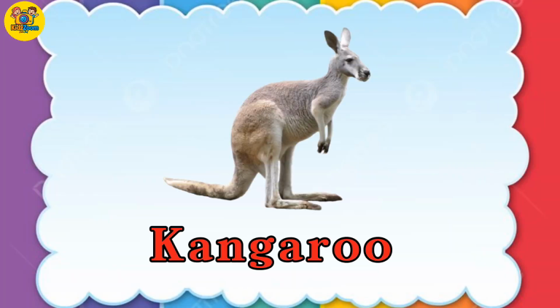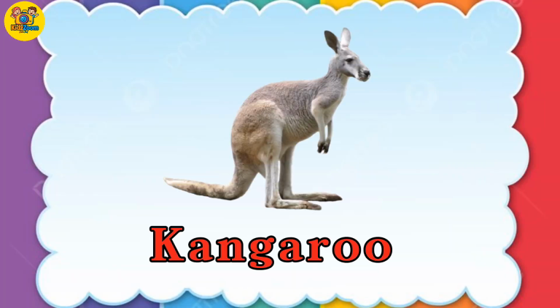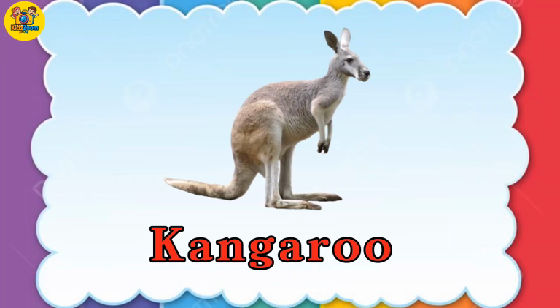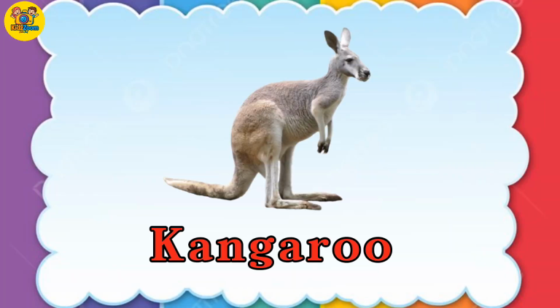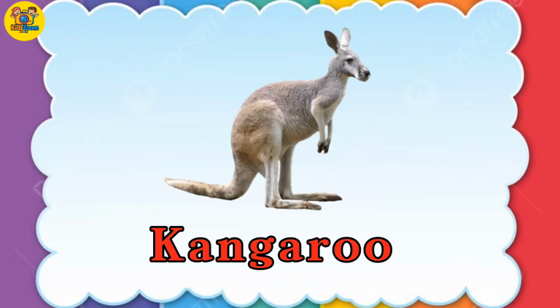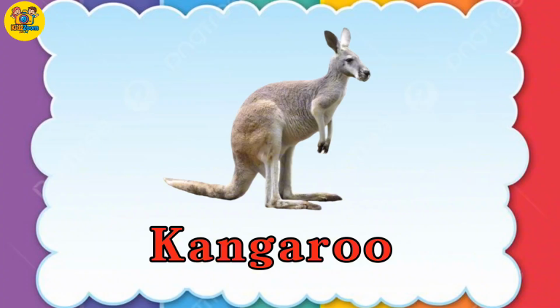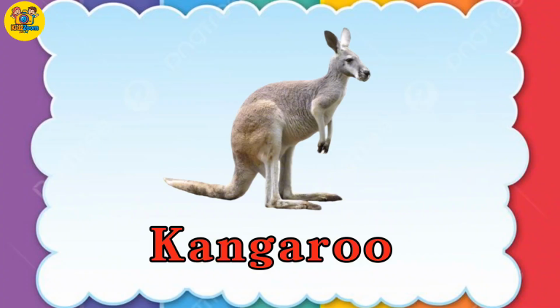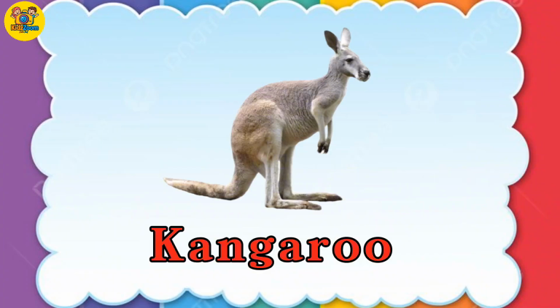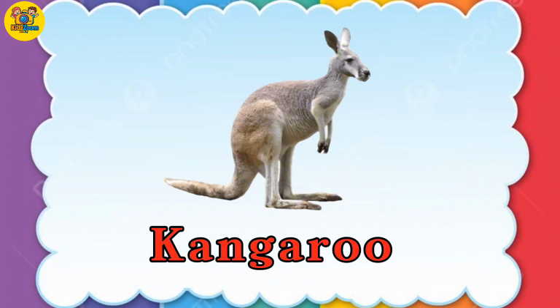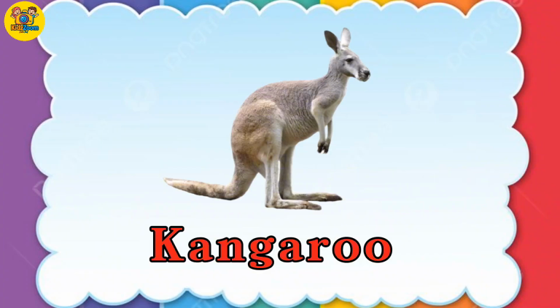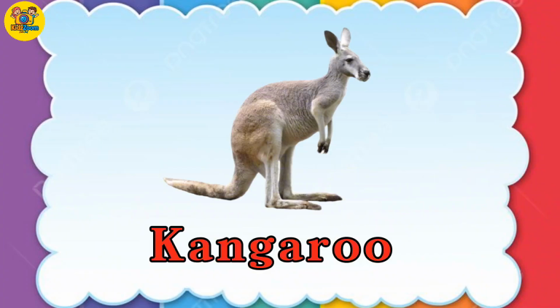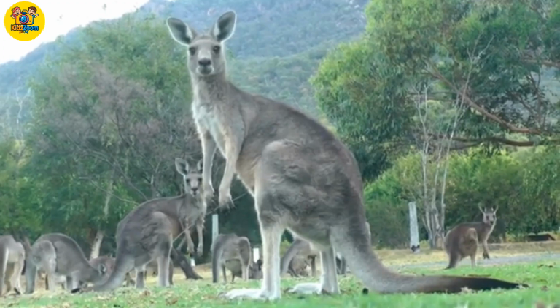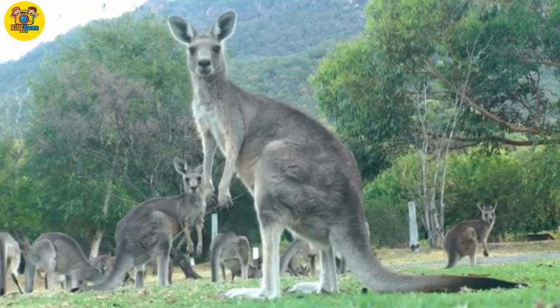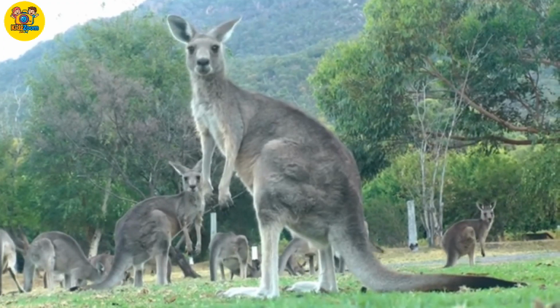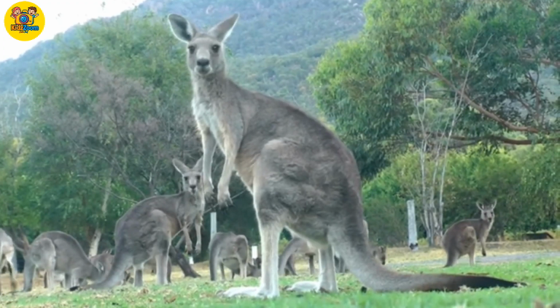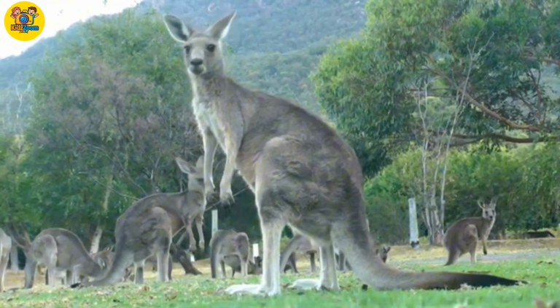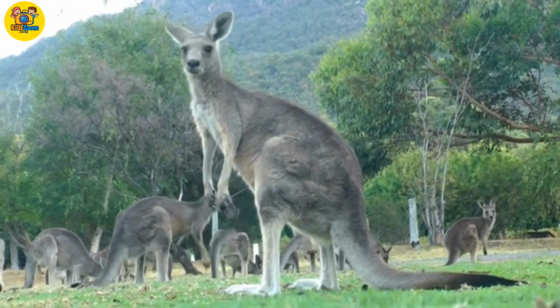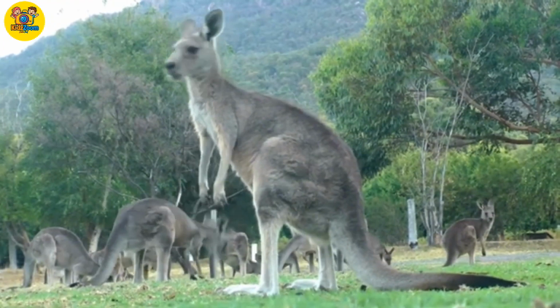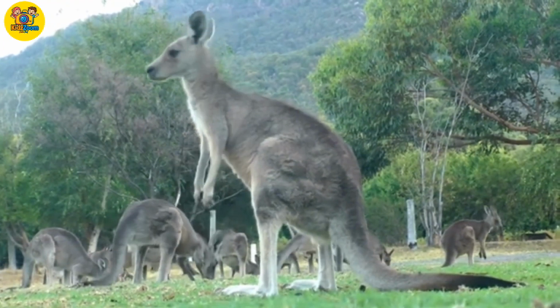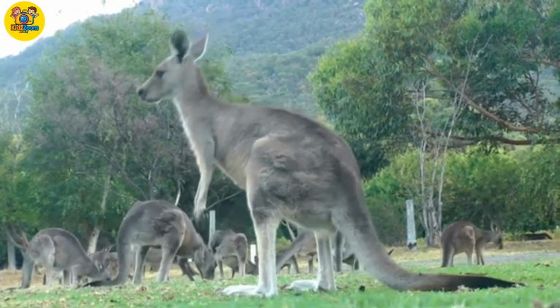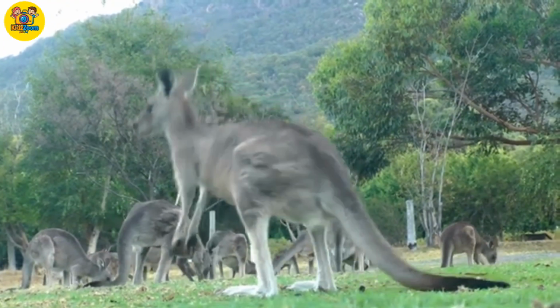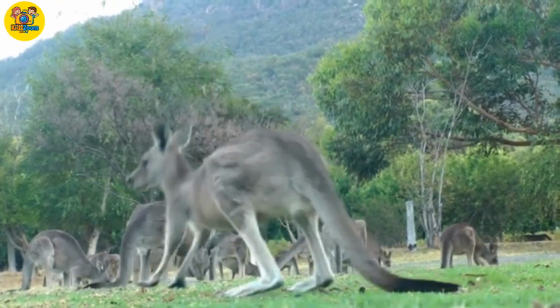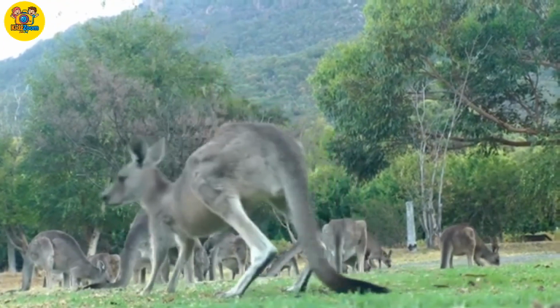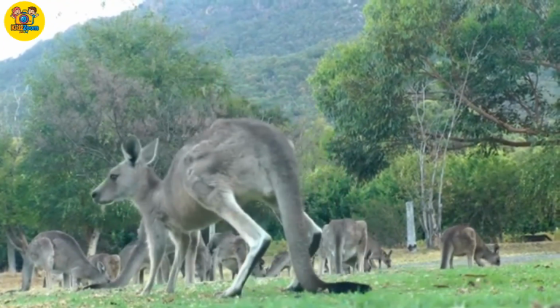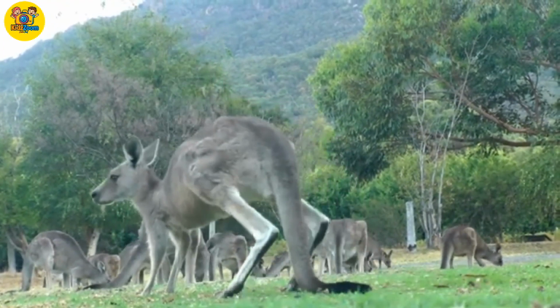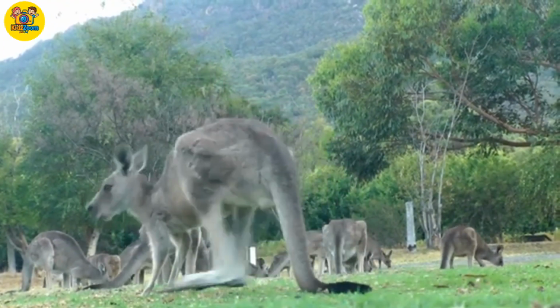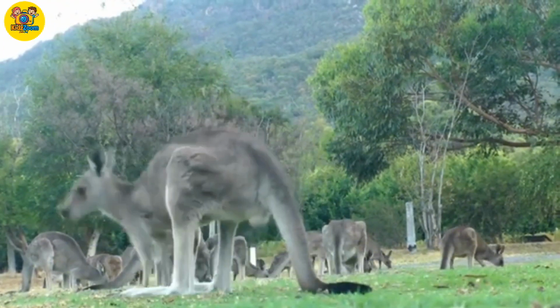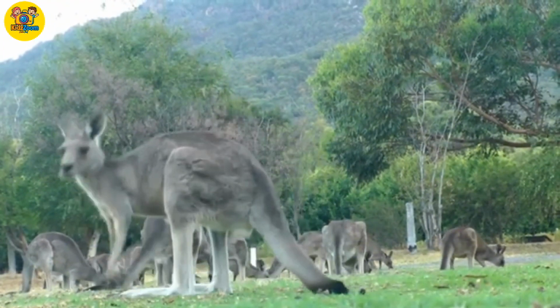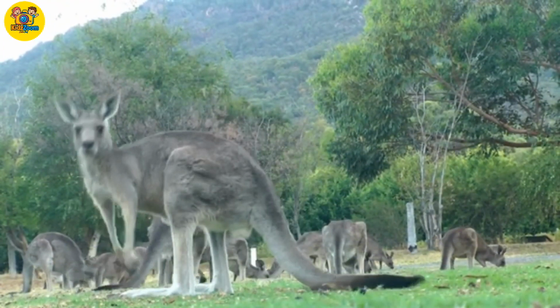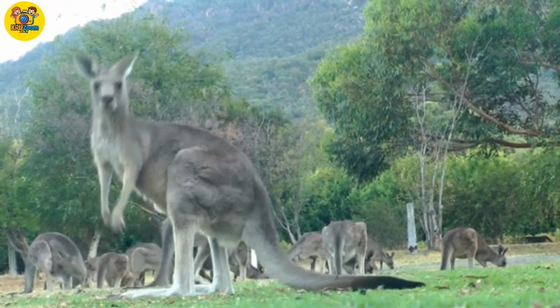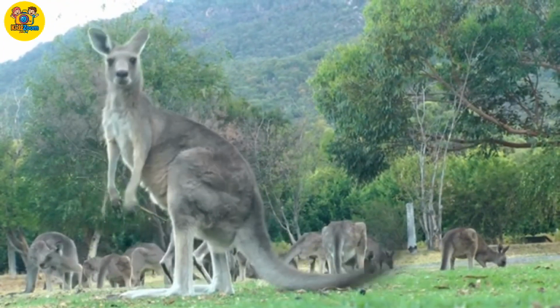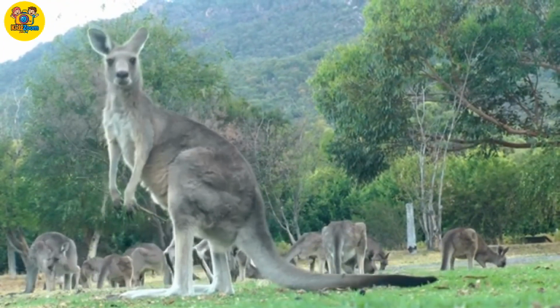Kangaroo. Kangaroos hop around with strong legs and carry babies in a pouch.